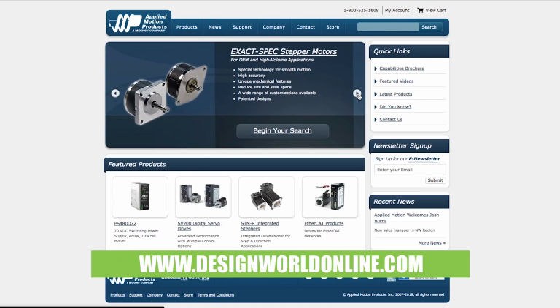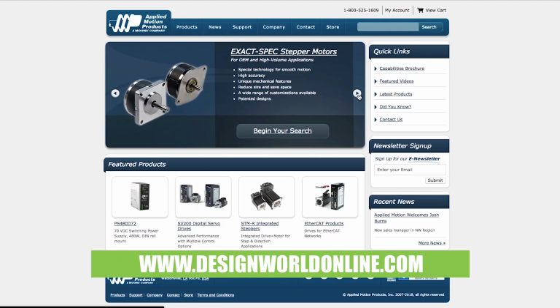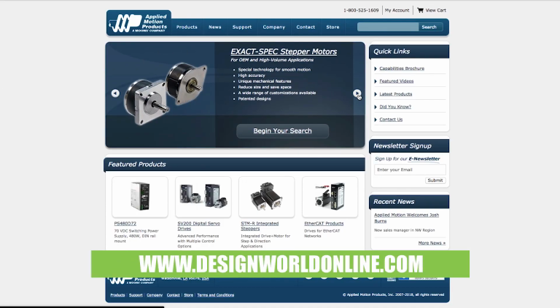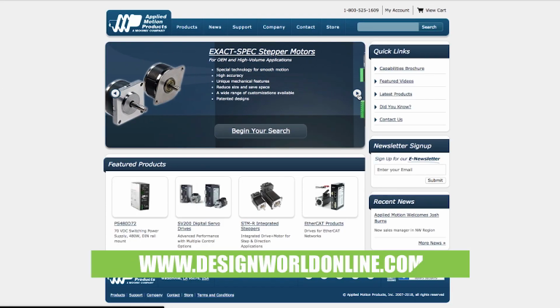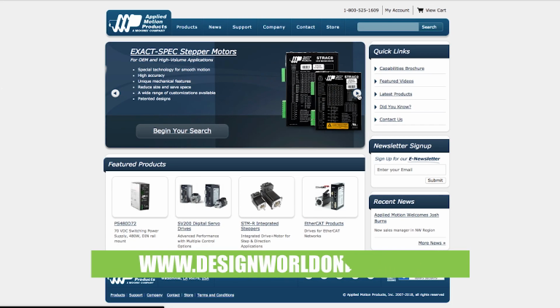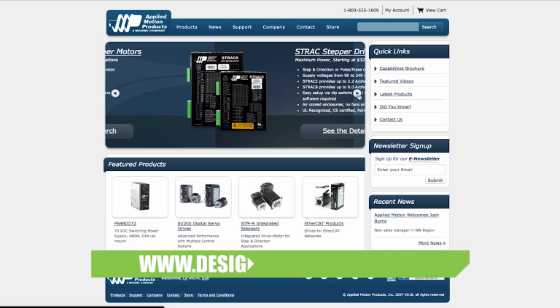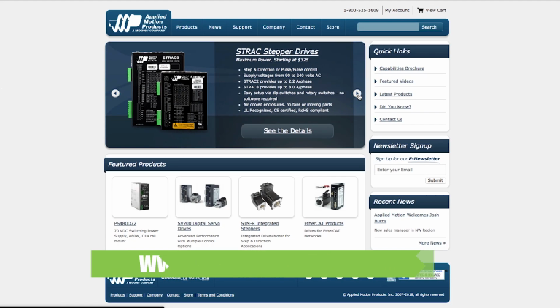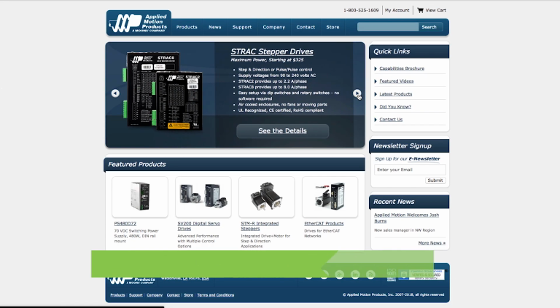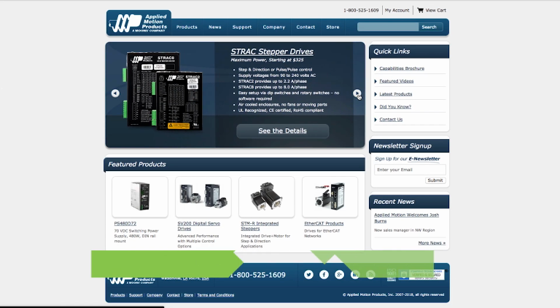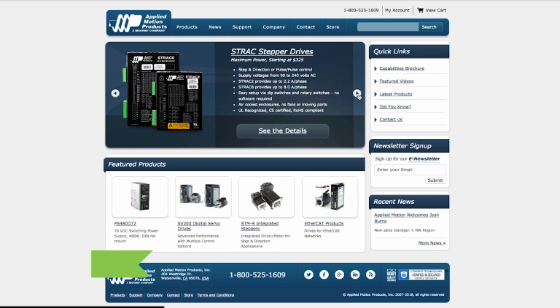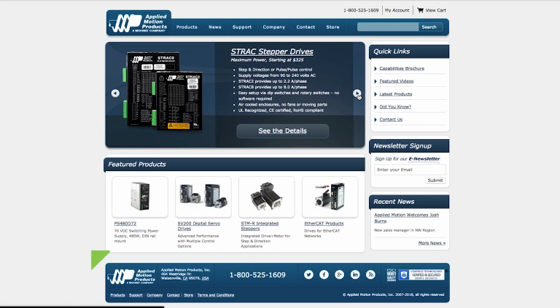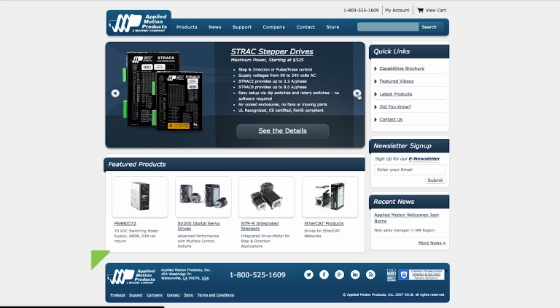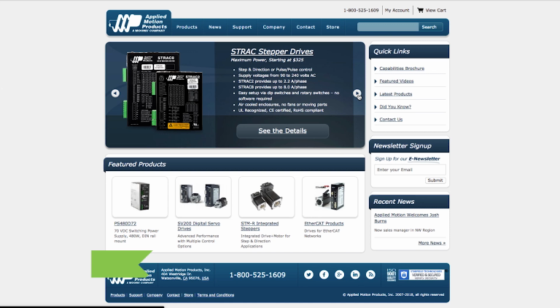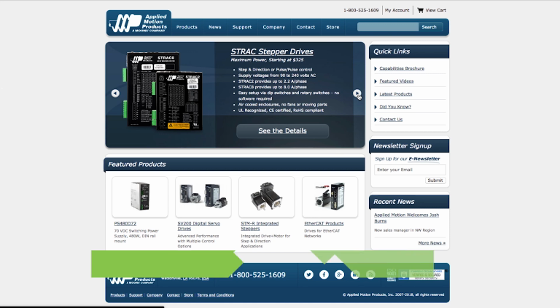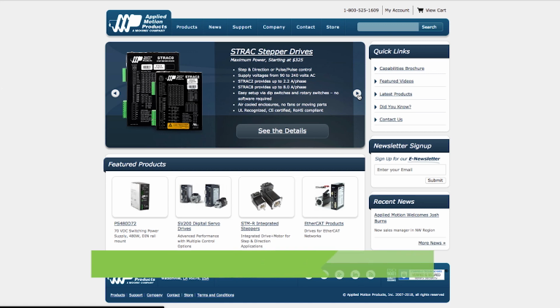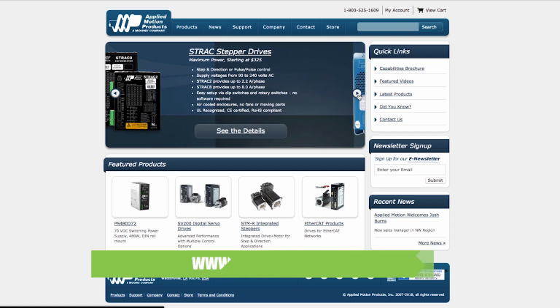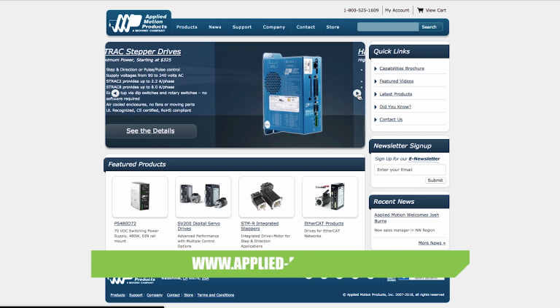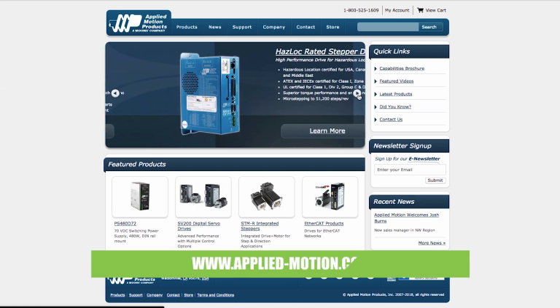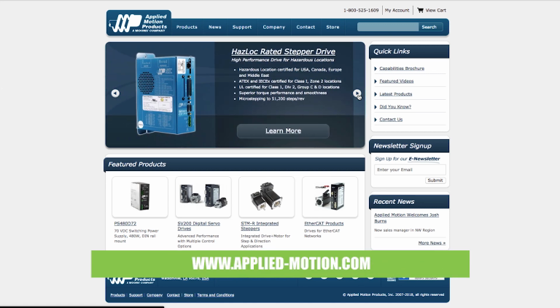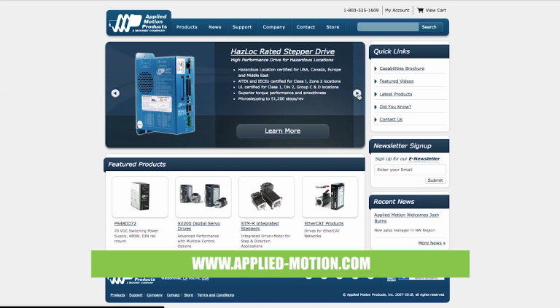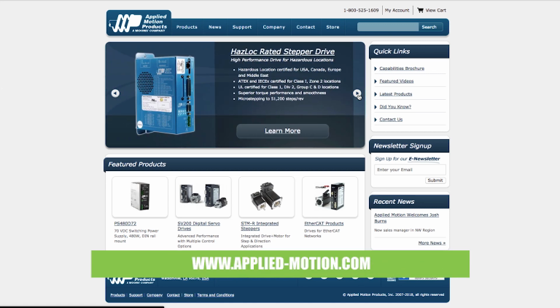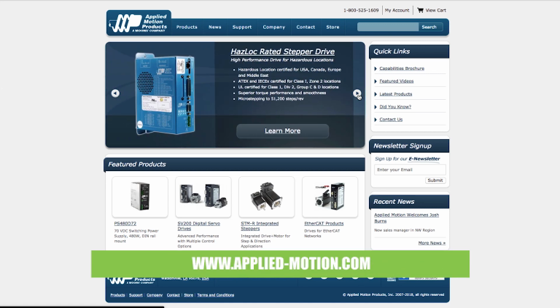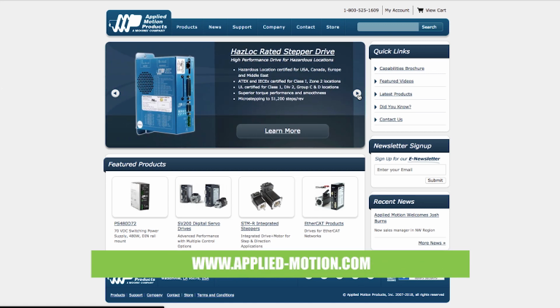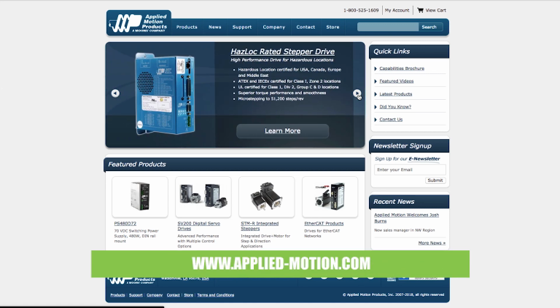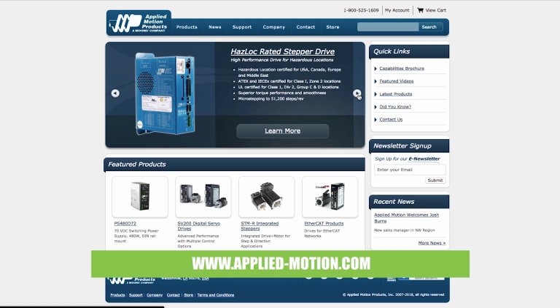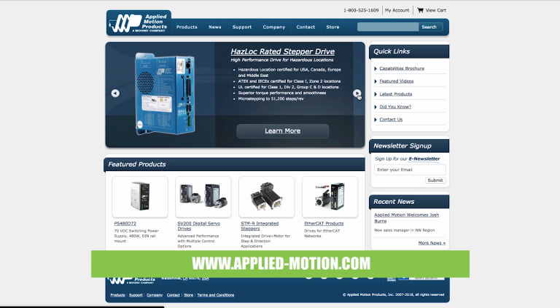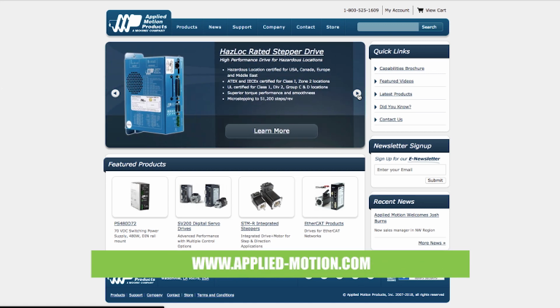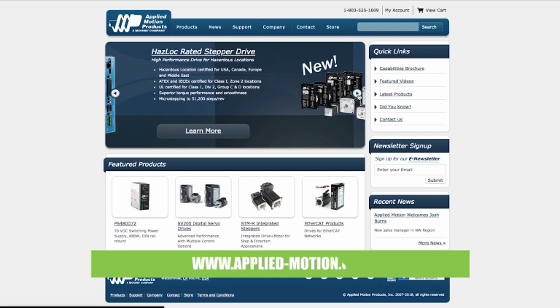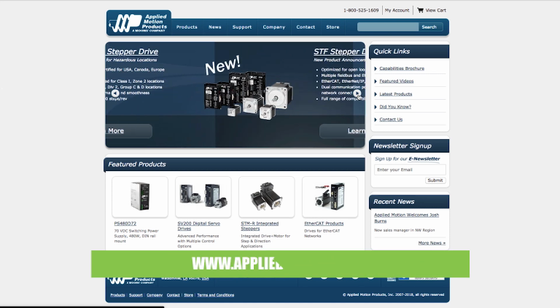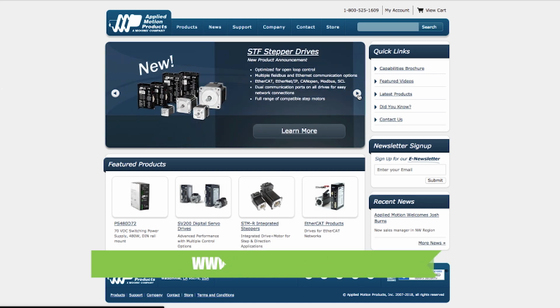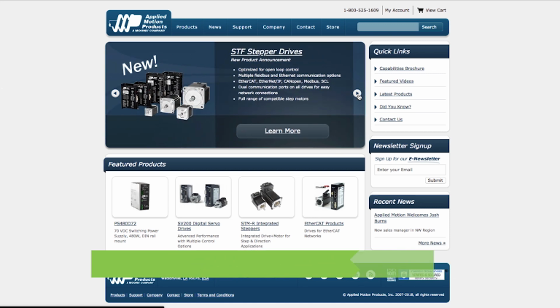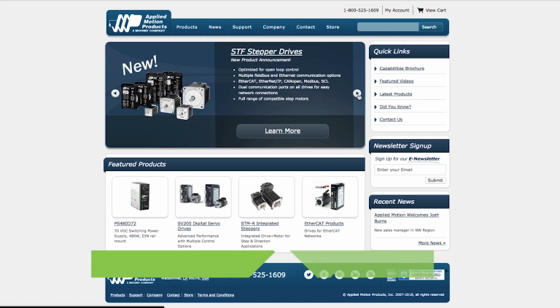Thank you for visiting Applied Motion Products. Visit us on the web at www.appliedmotion.com.